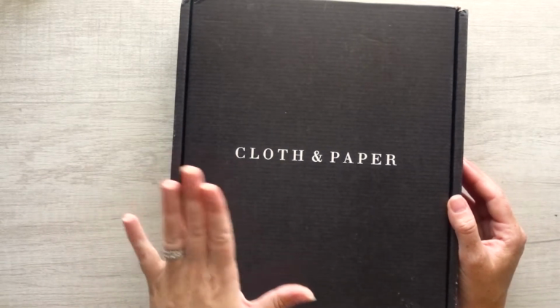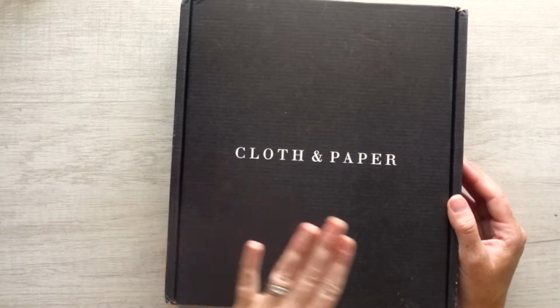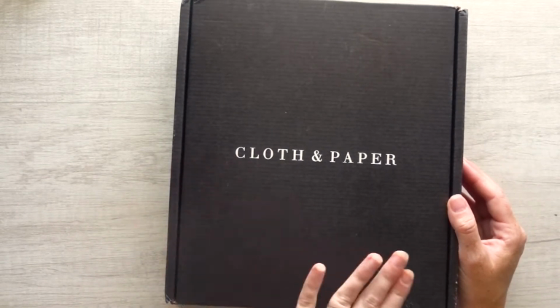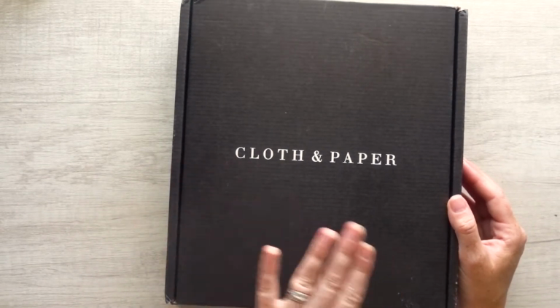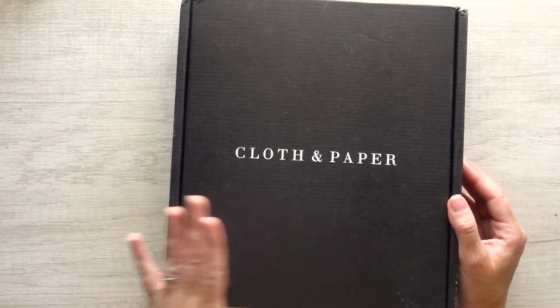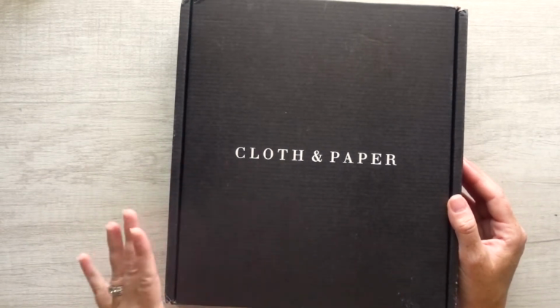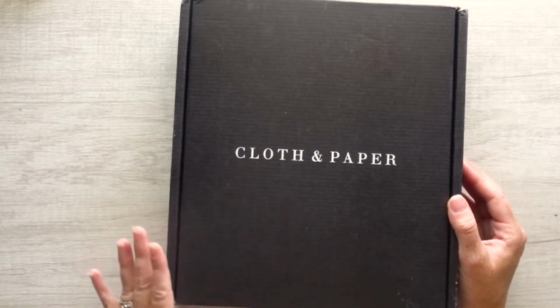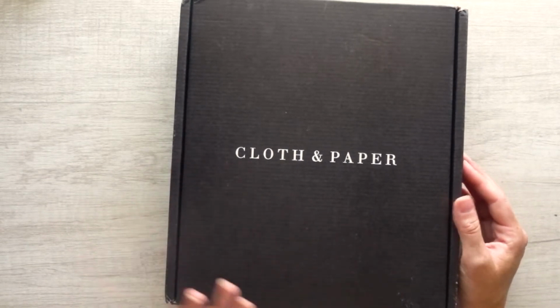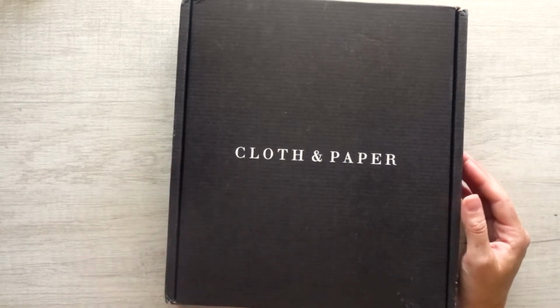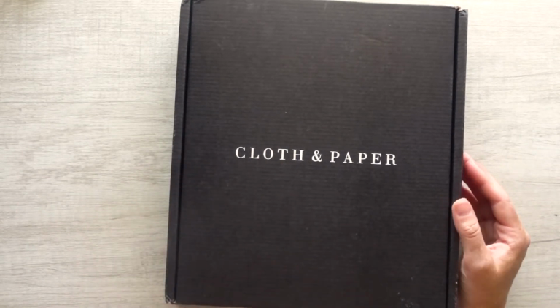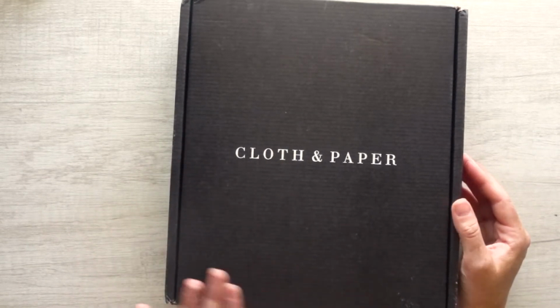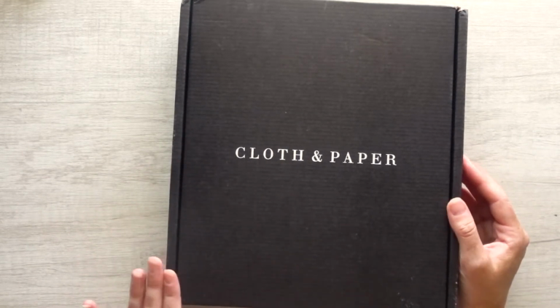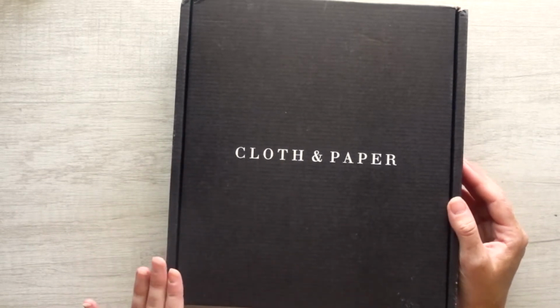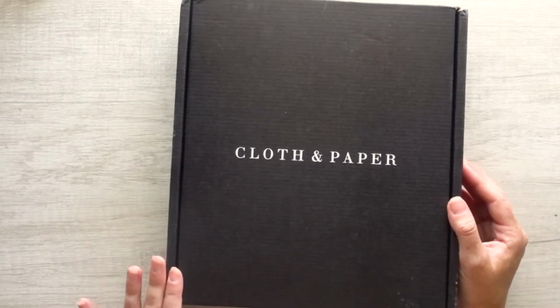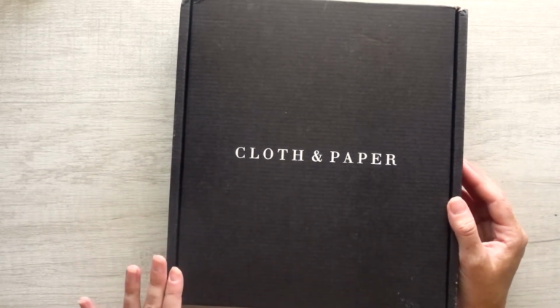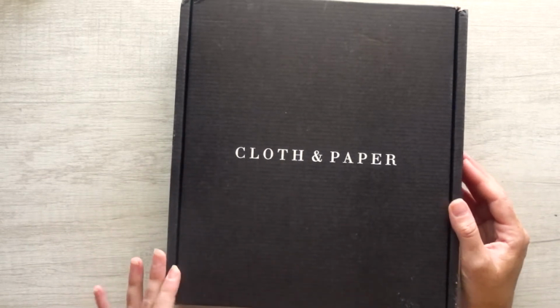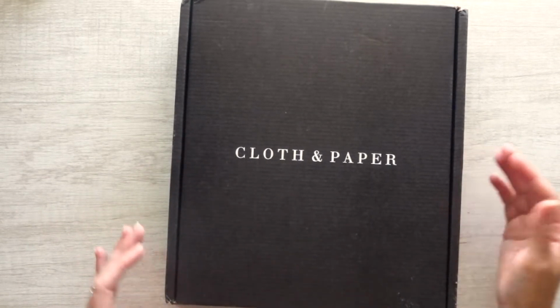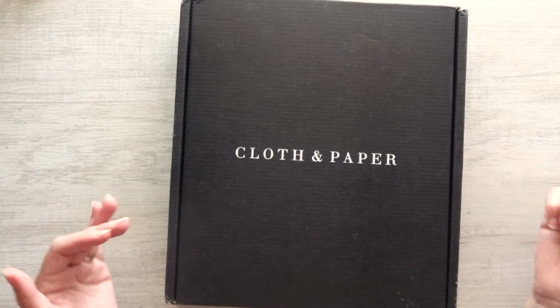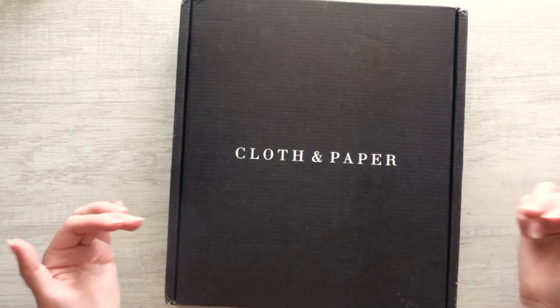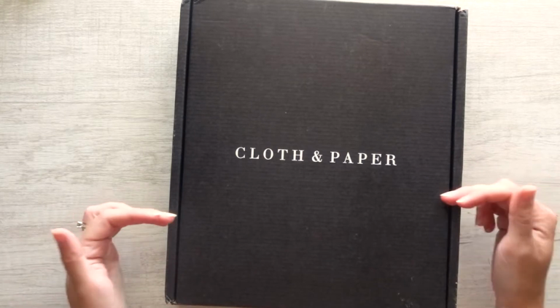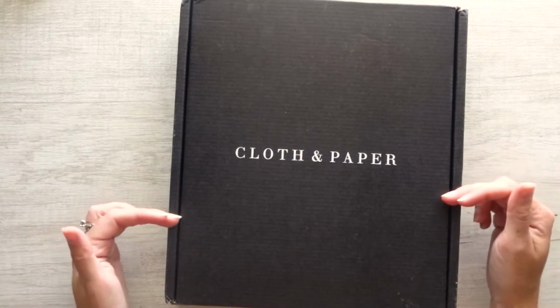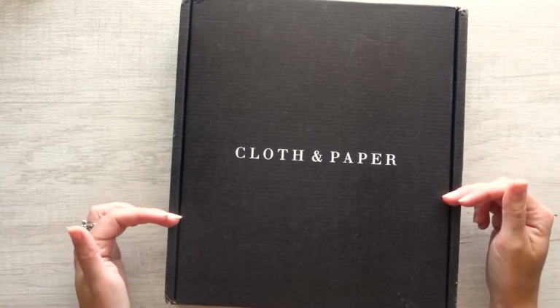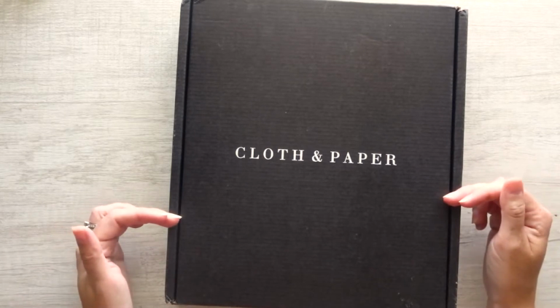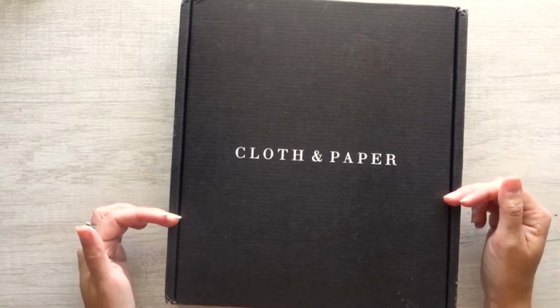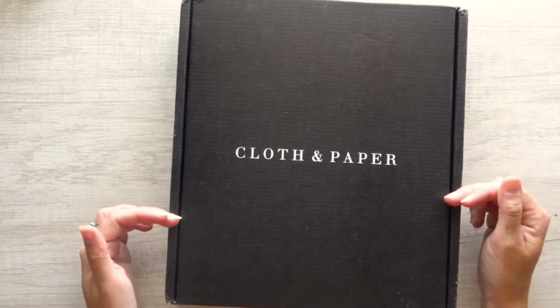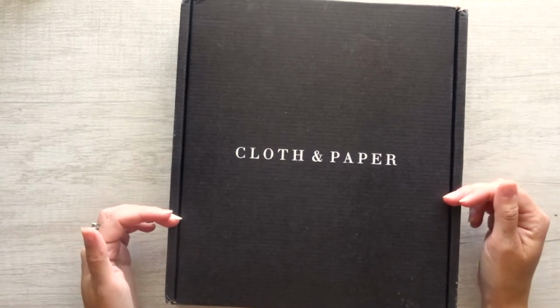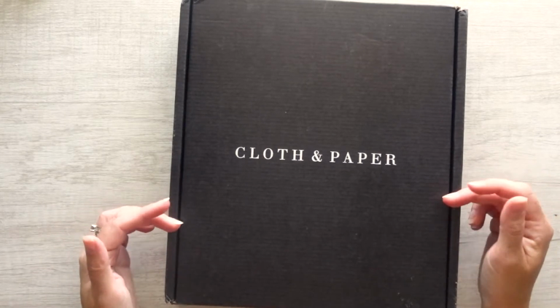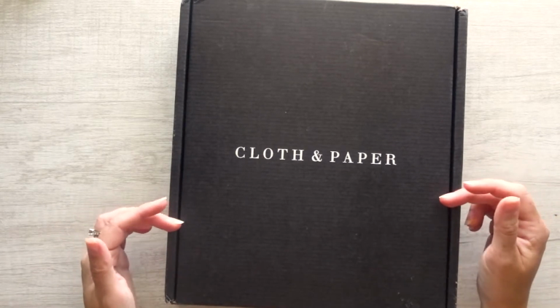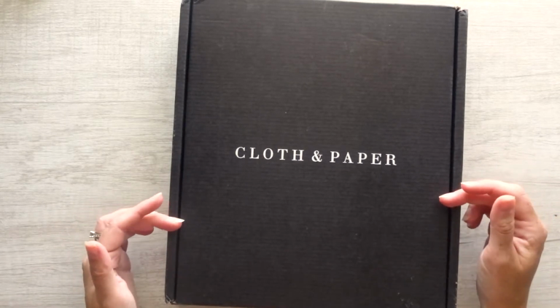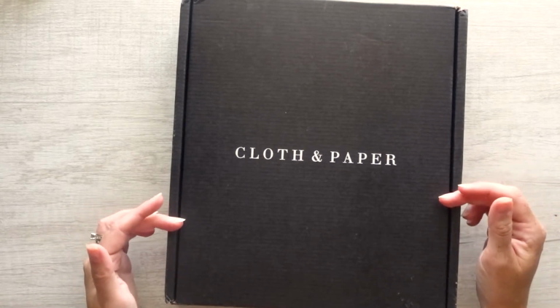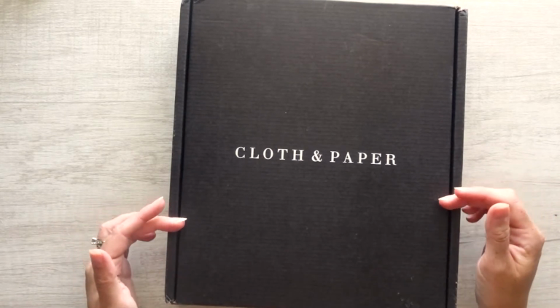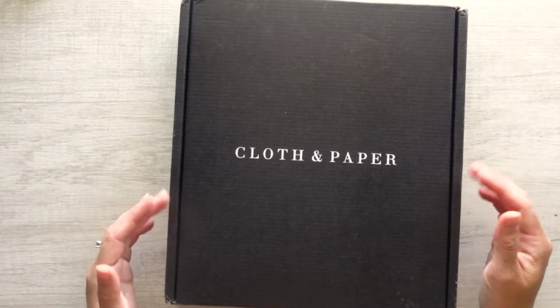This is the box, my first time ever opening one. I'm going to go ahead and open this up, and when I'm done I'll come back and walk you through everything that's inside.